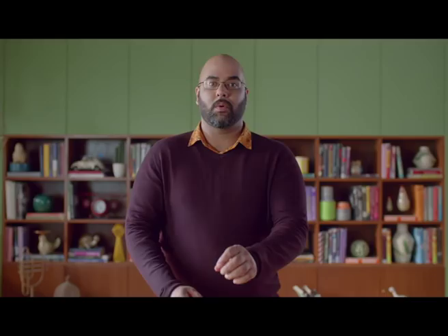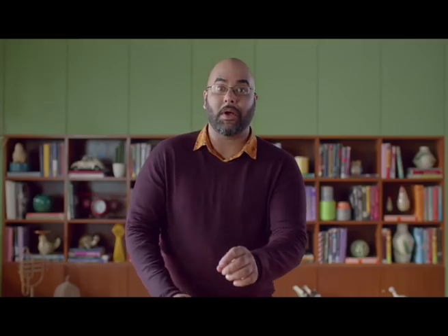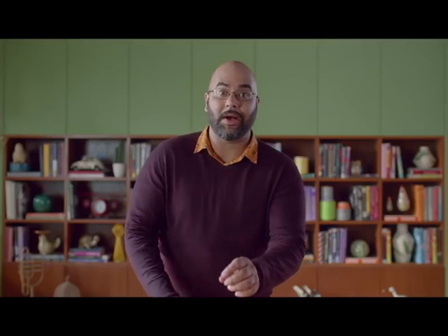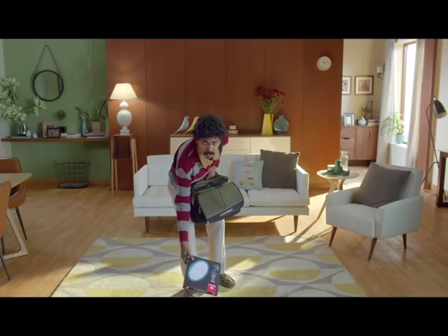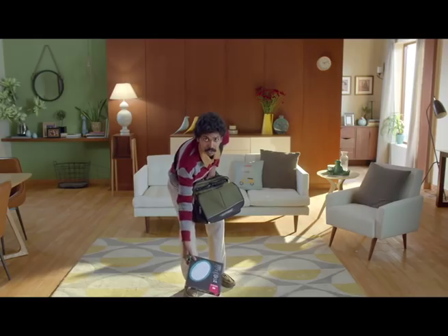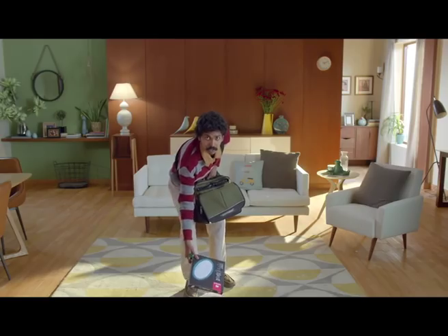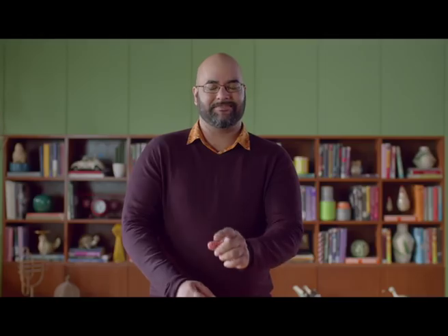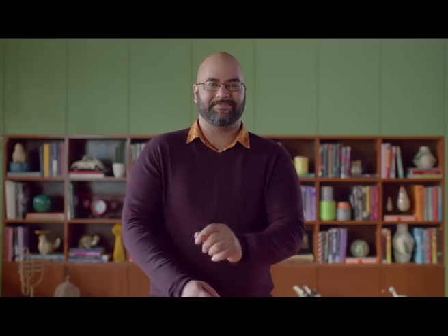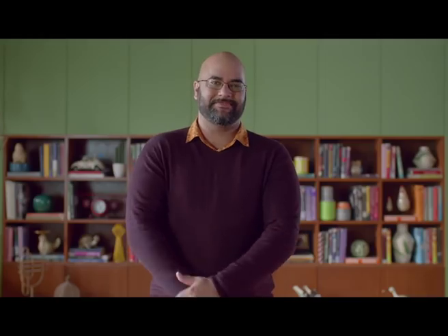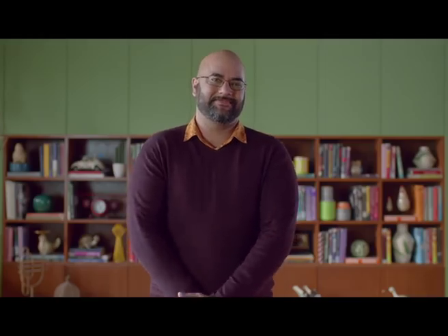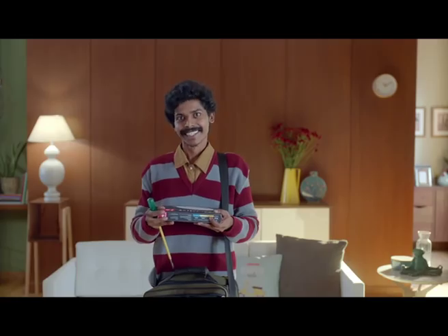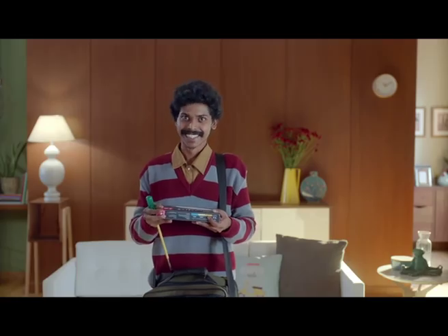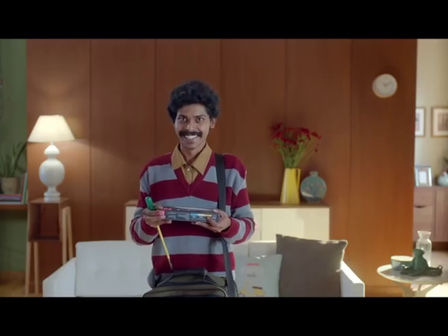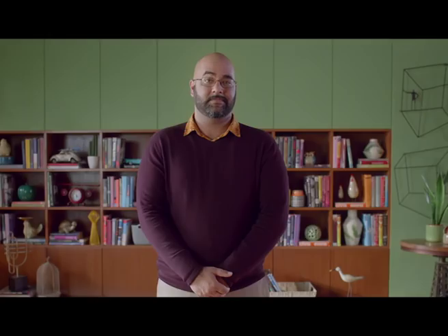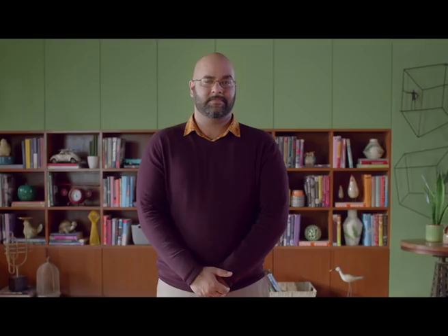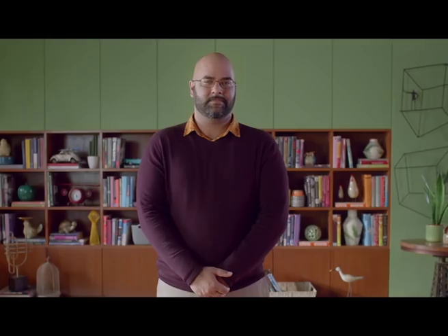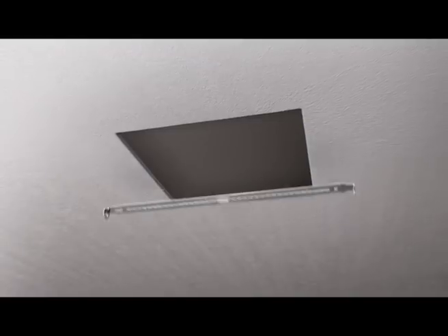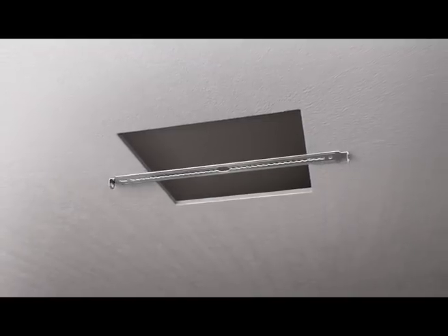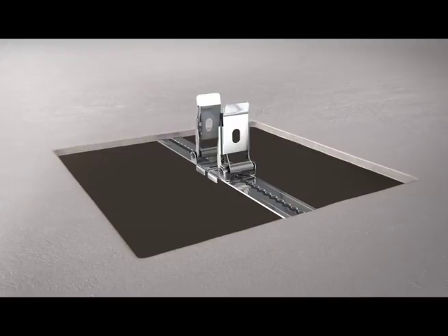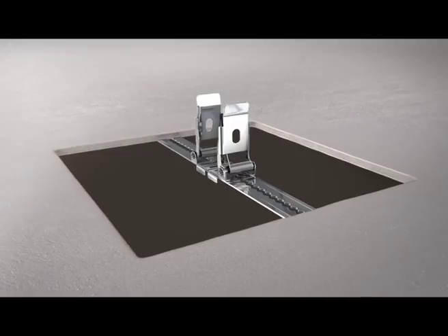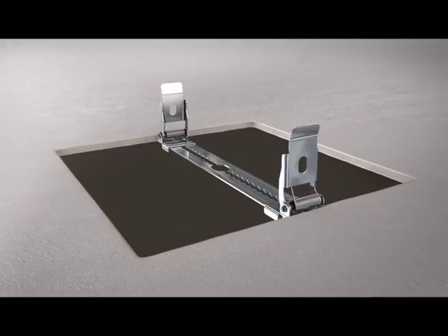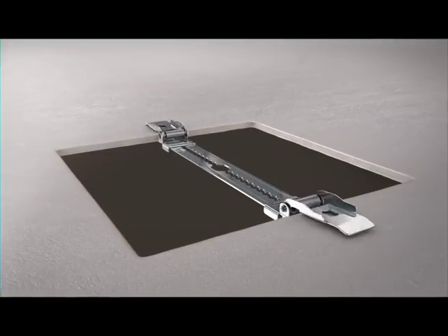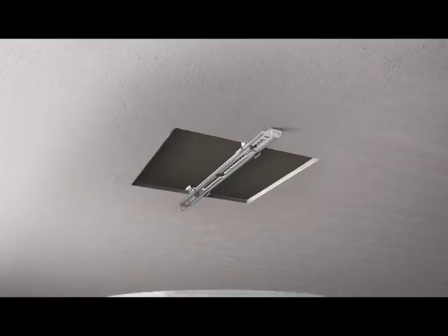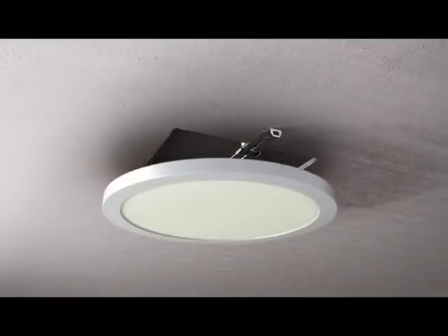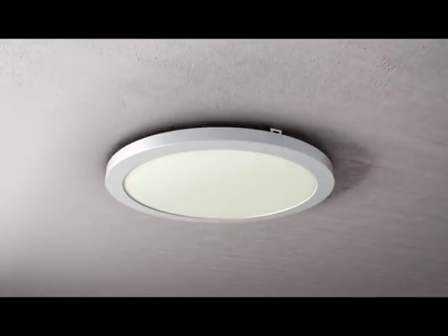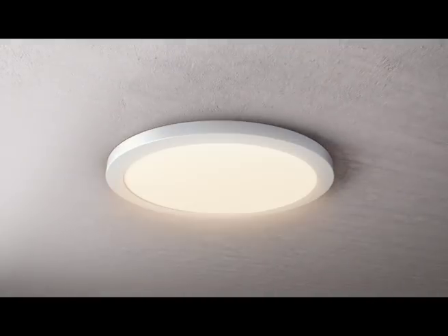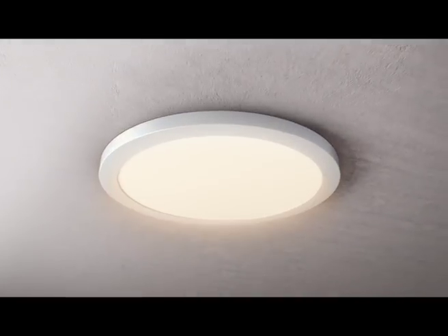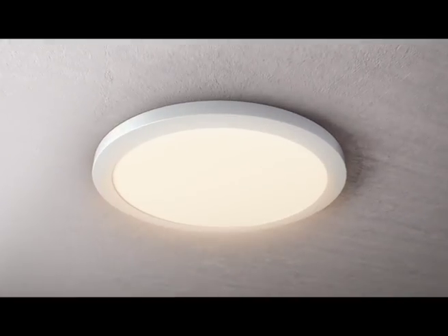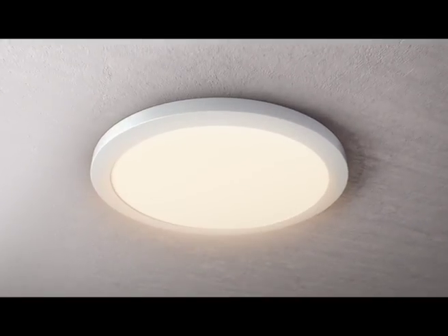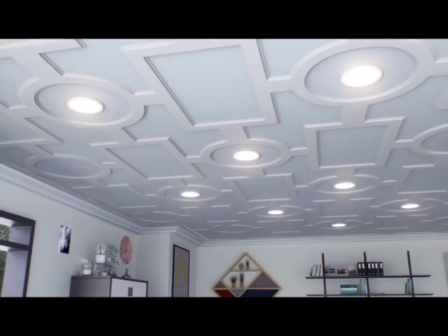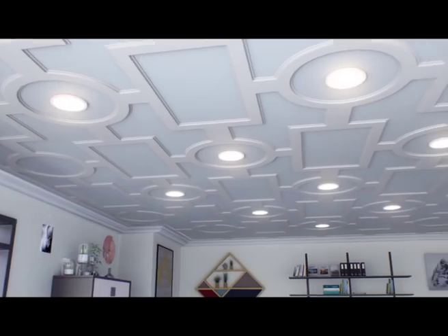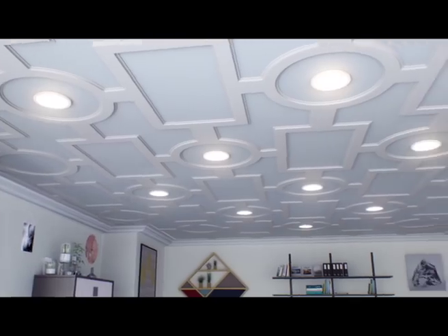Electrician, sir. What's up? Havel's Trim LED Clip-on. This will just — clip. This will fit in the ceiling.